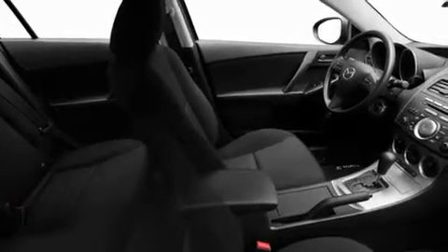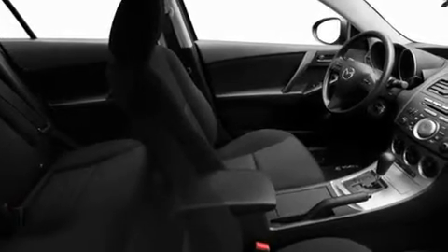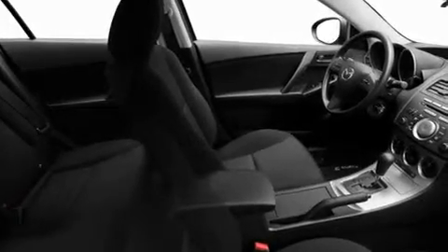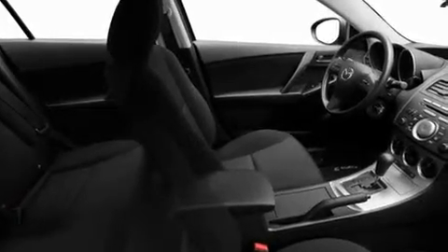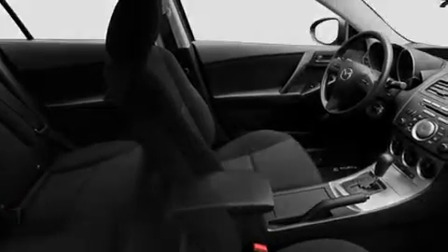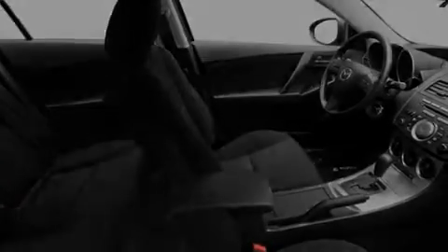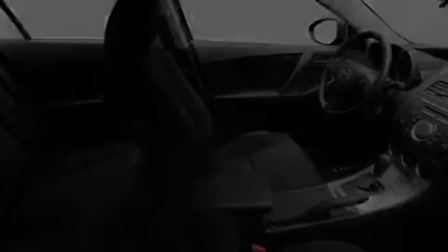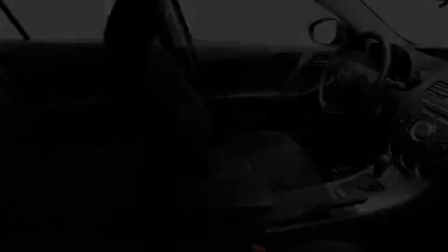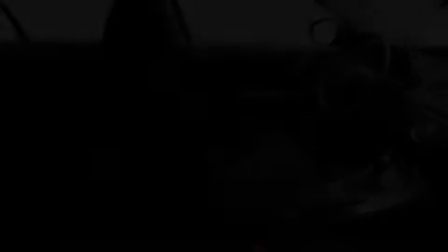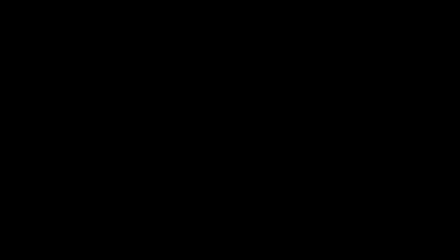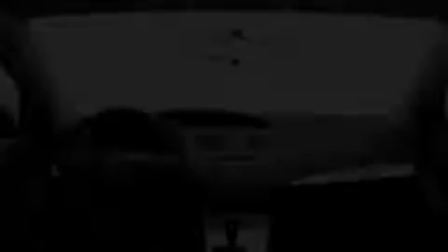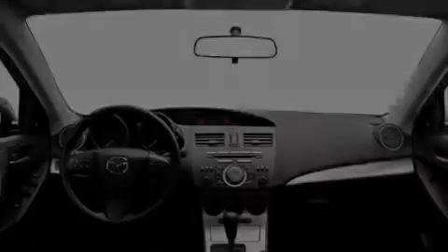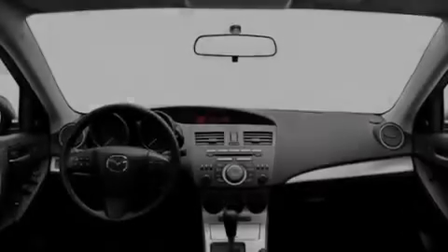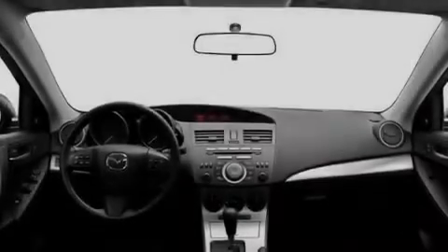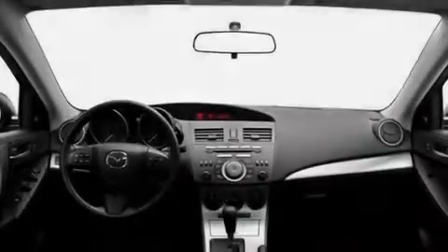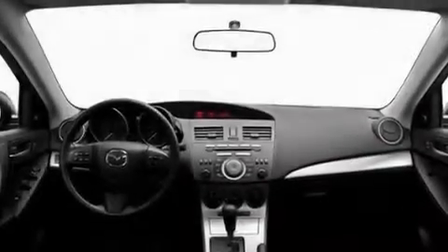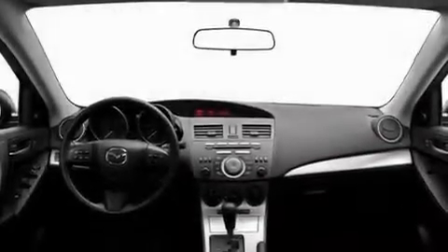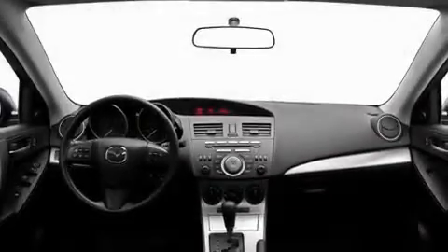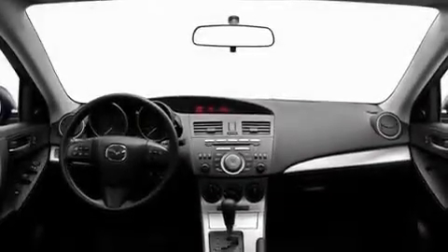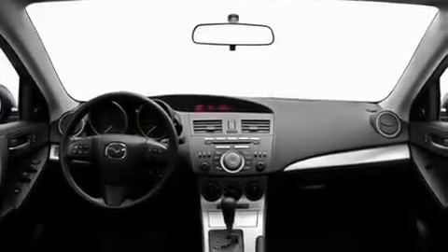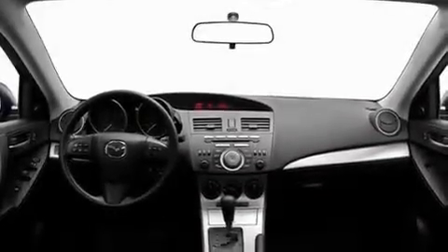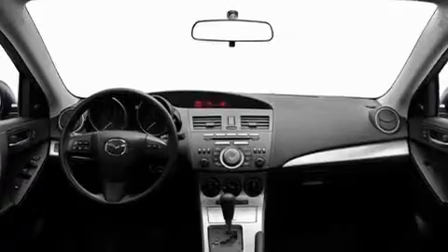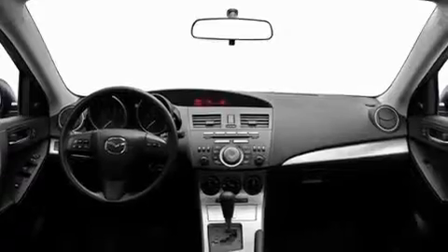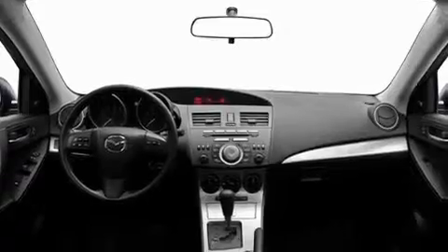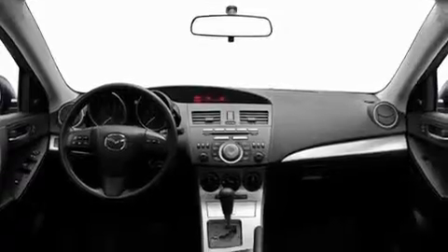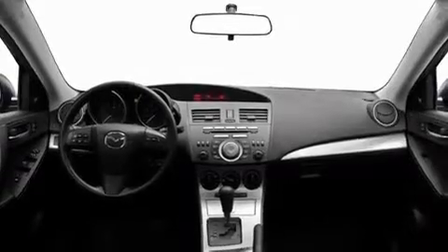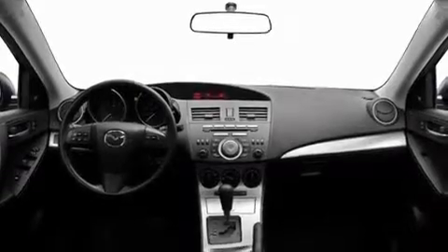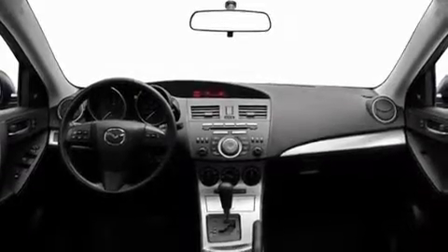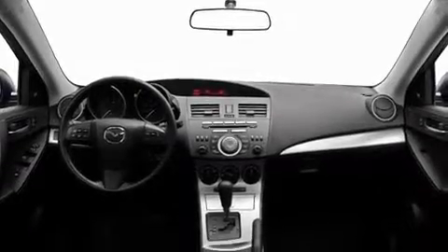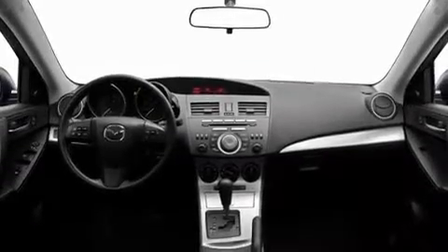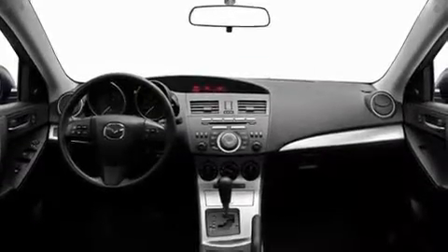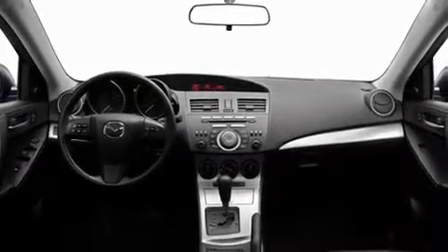Additional features include a low-tire pressure indicator, a rear window defroster, and an anti-theft protection system.